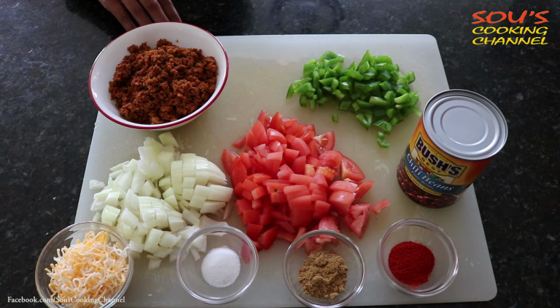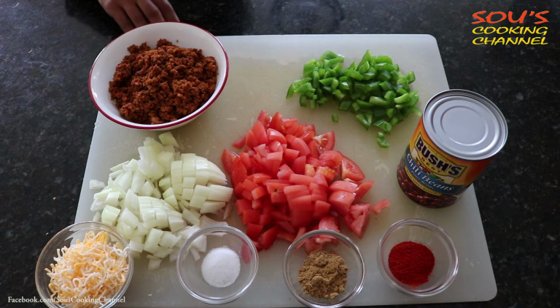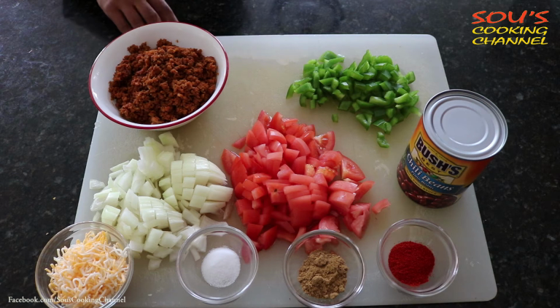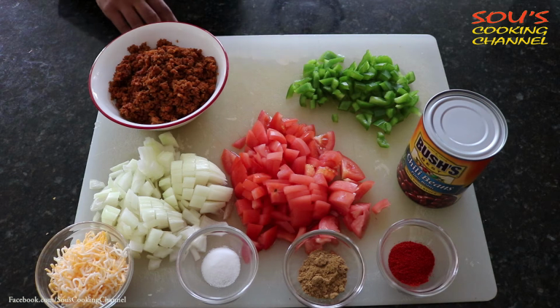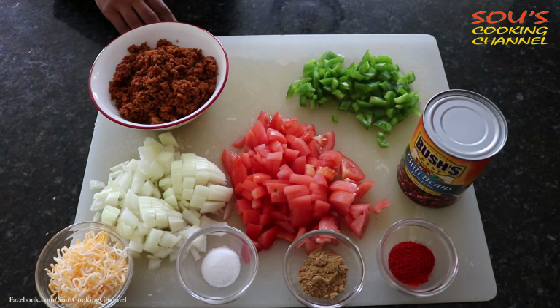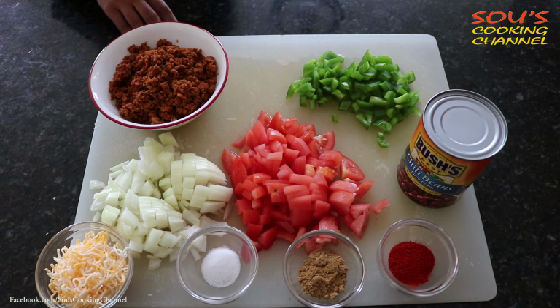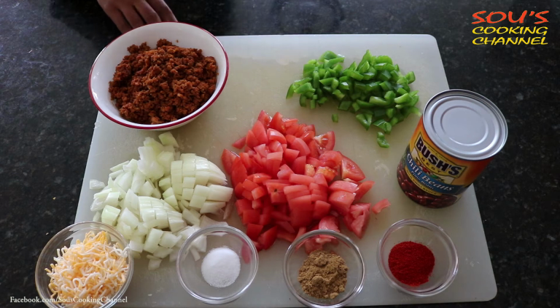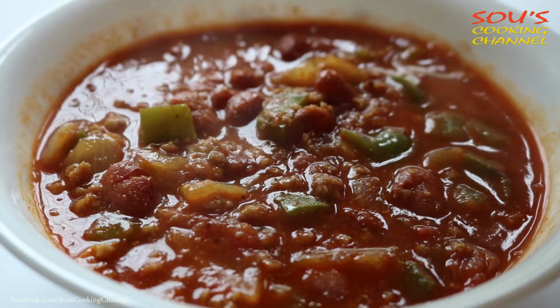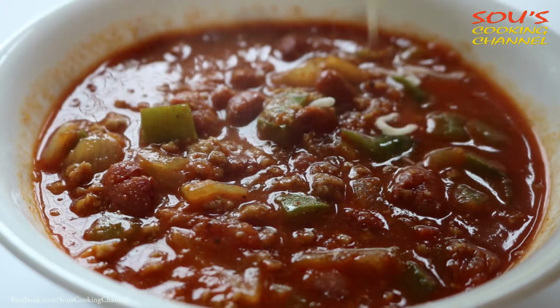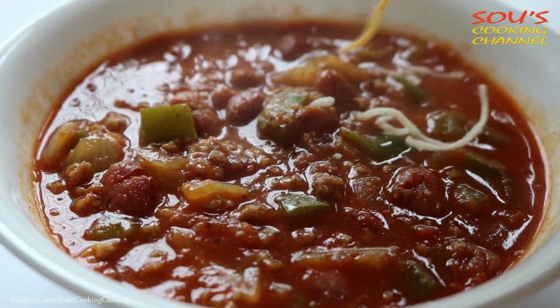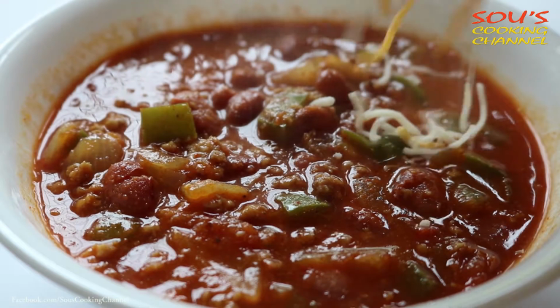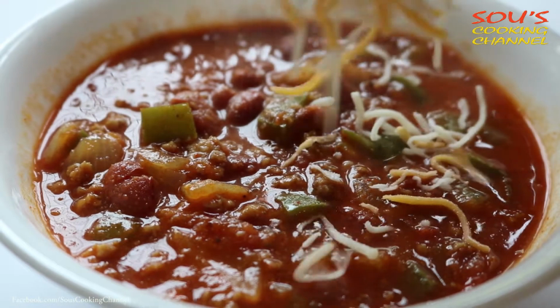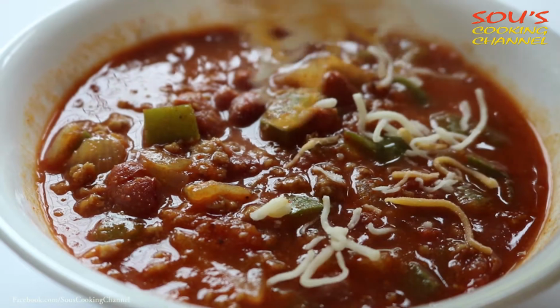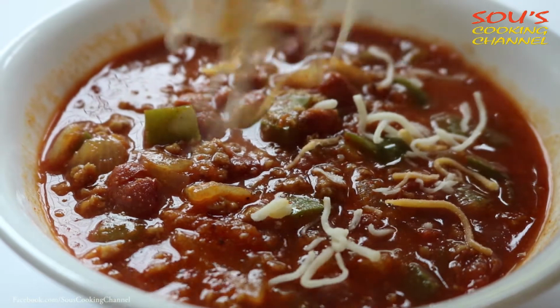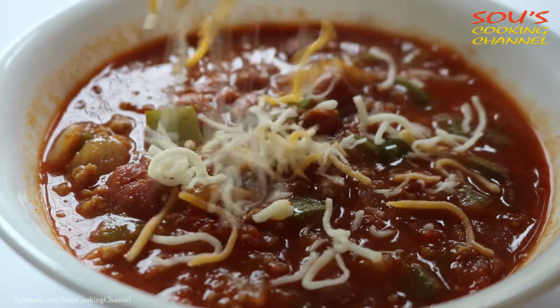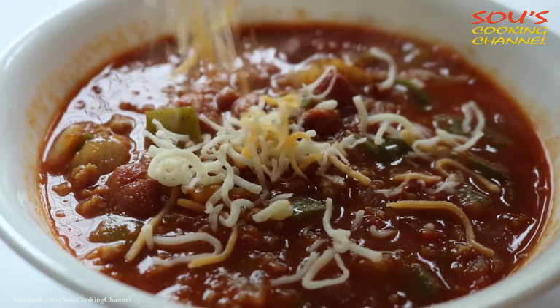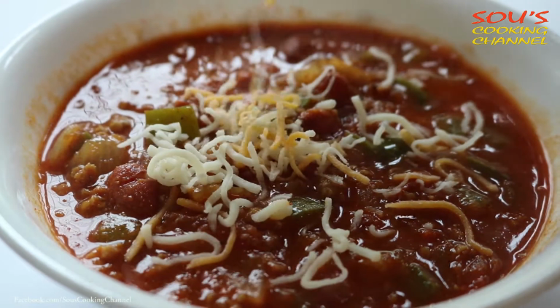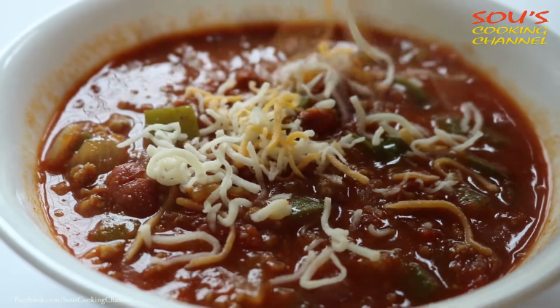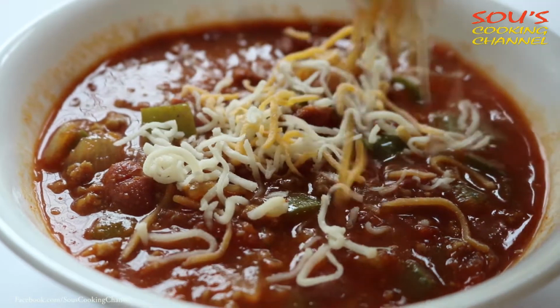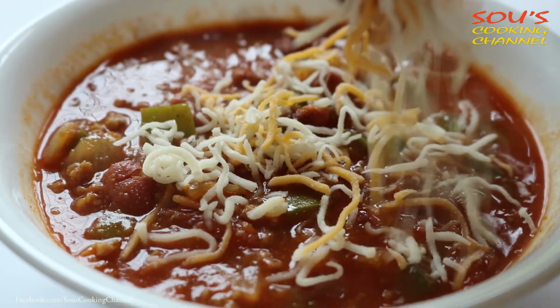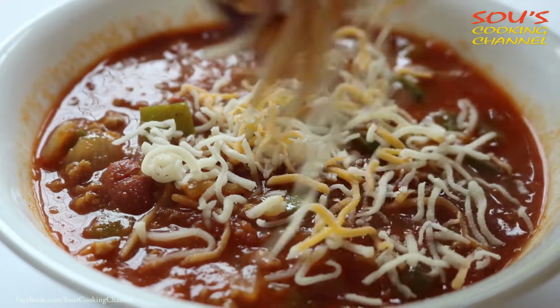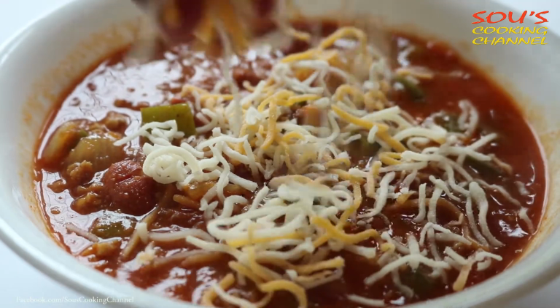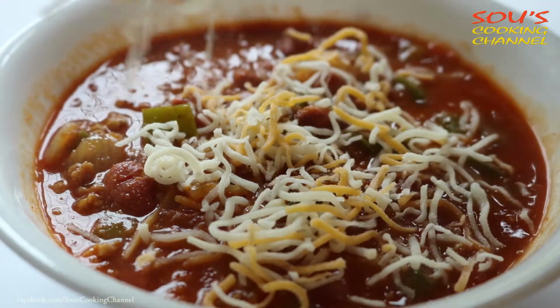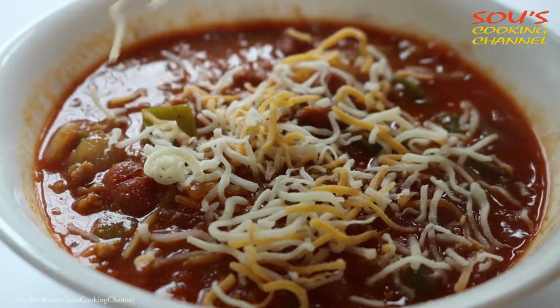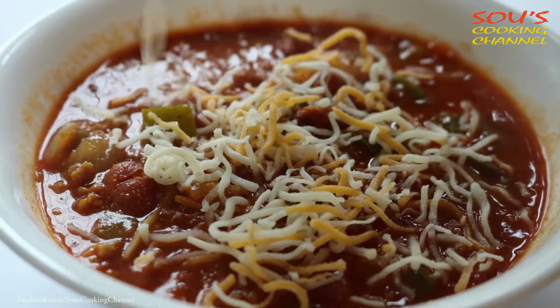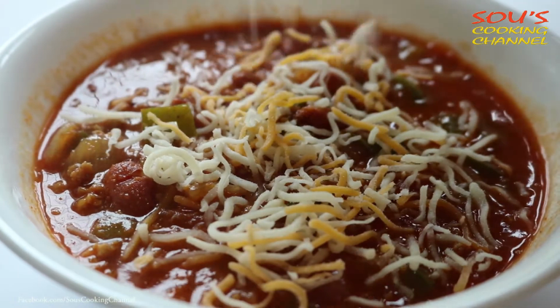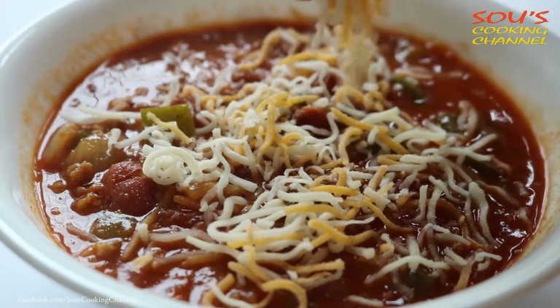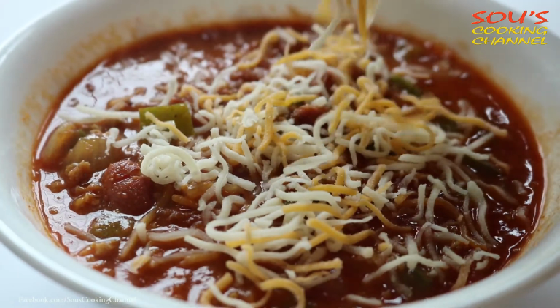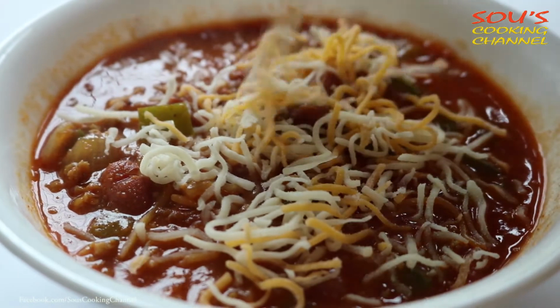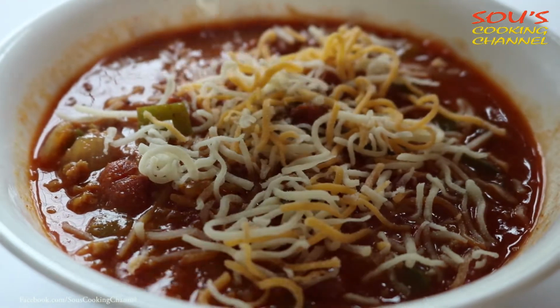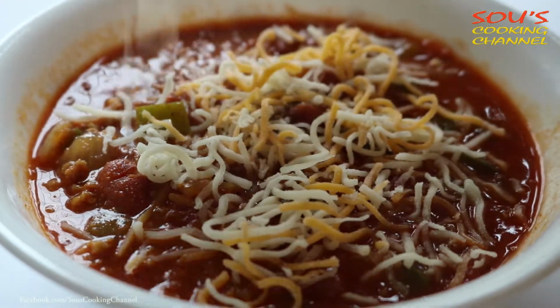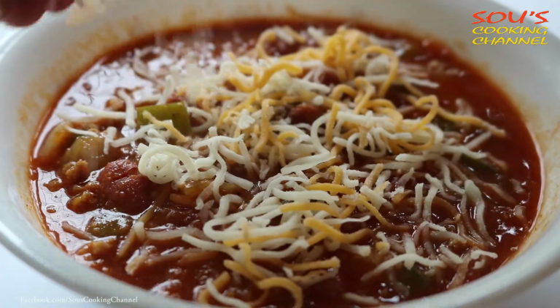Hello, welcome to South Sleeping channel. Today I am going to show you how to make chili with ground chicken.